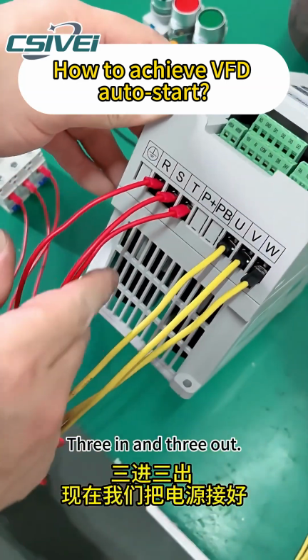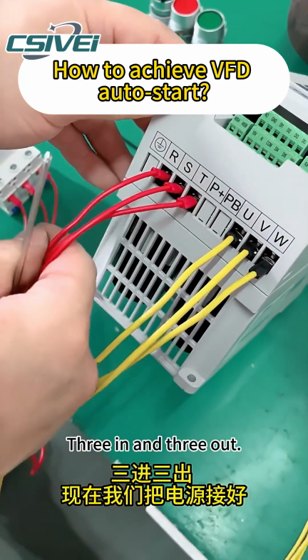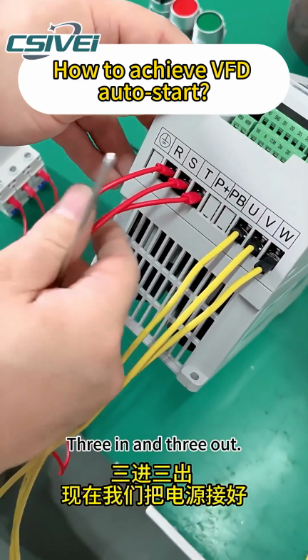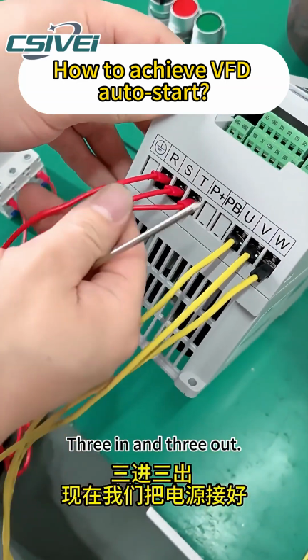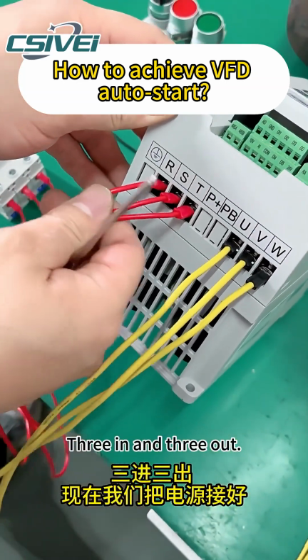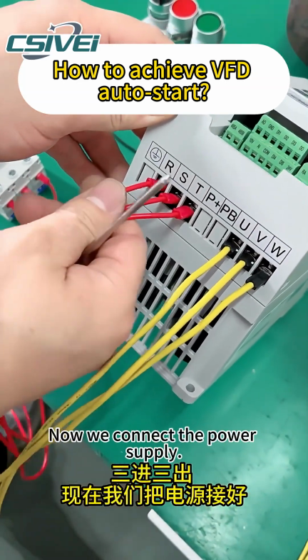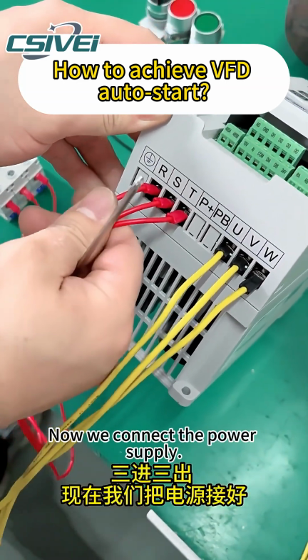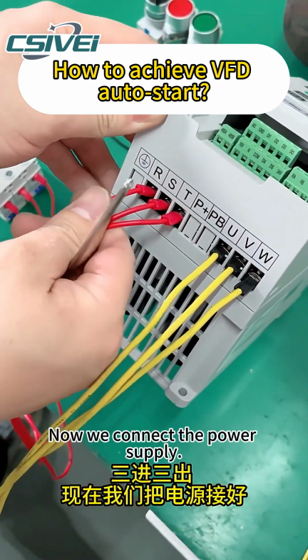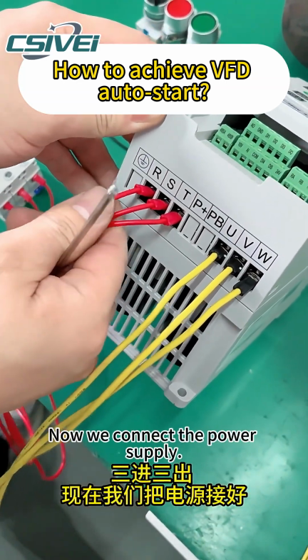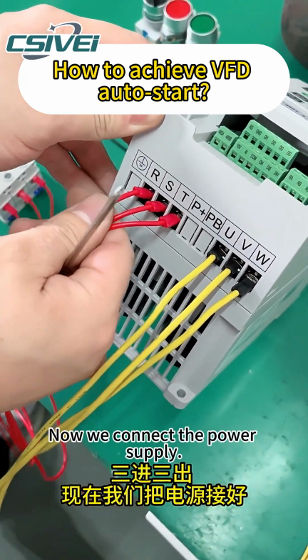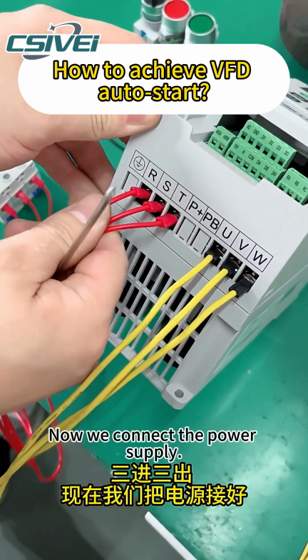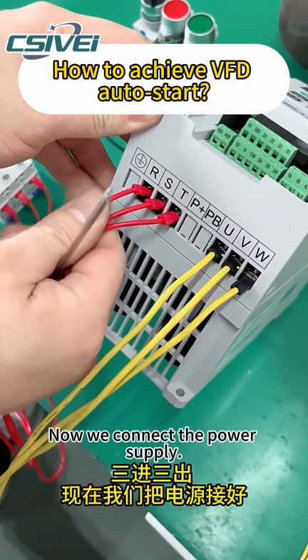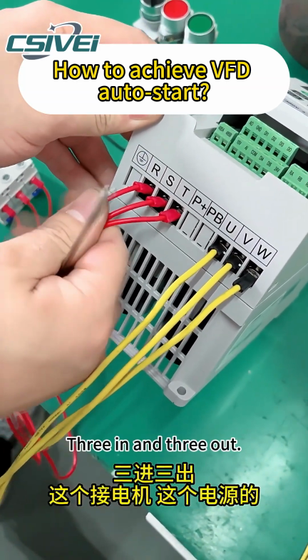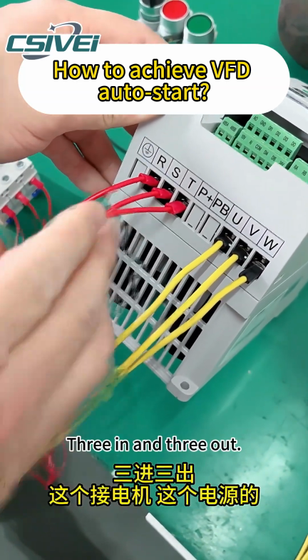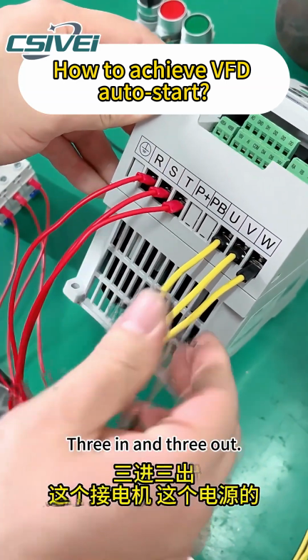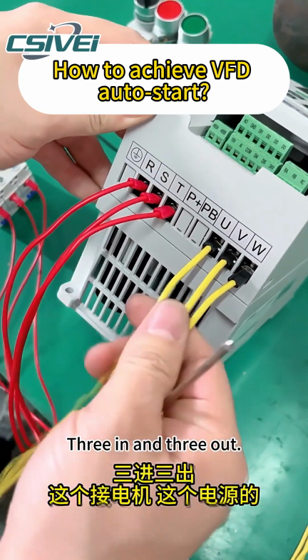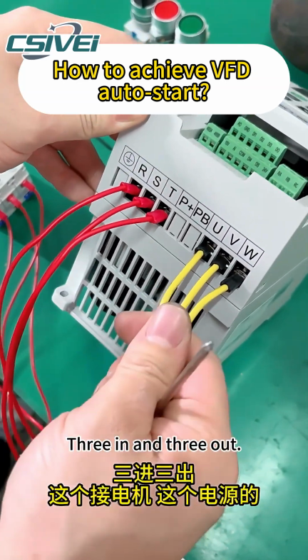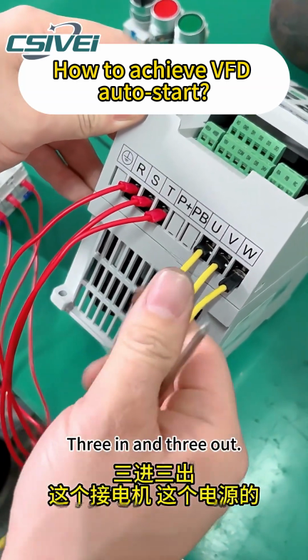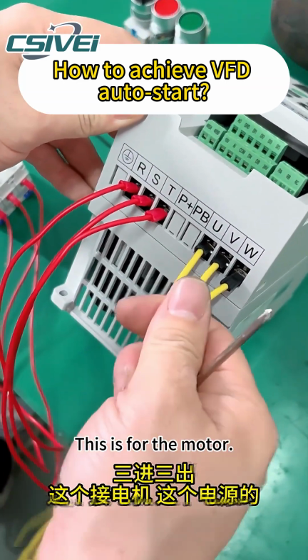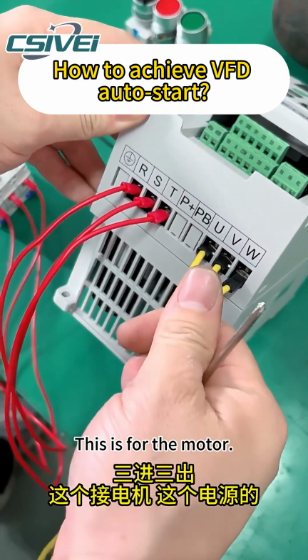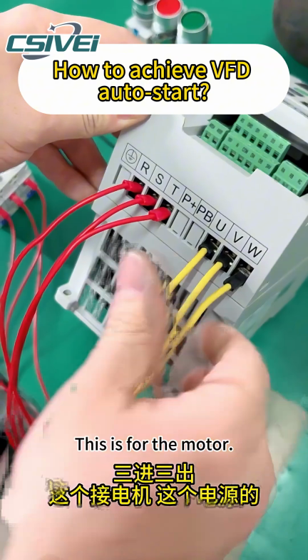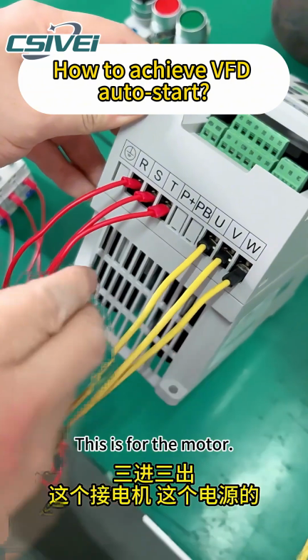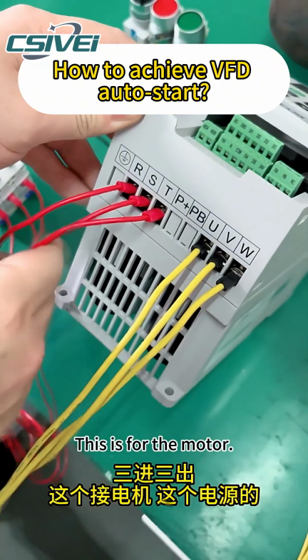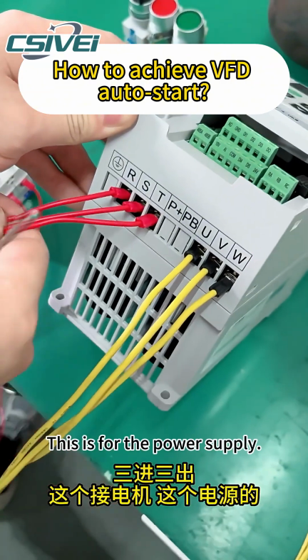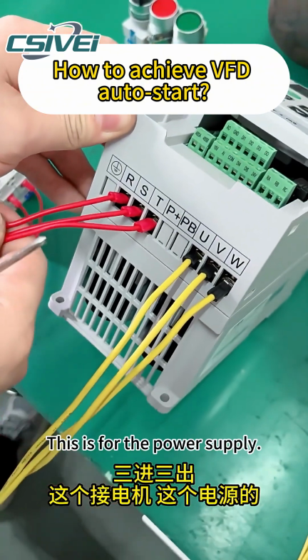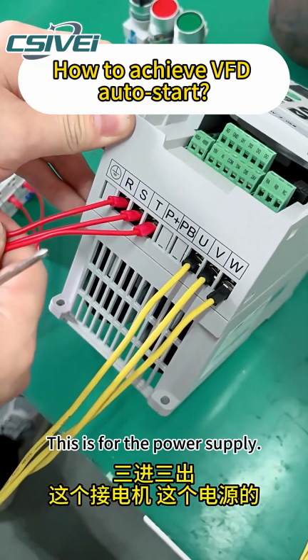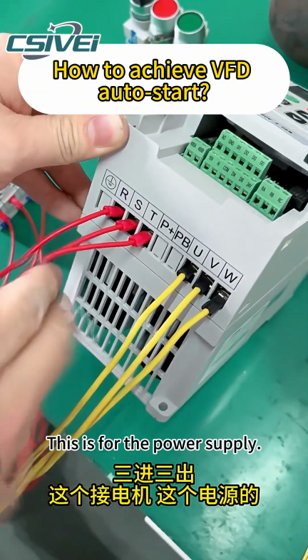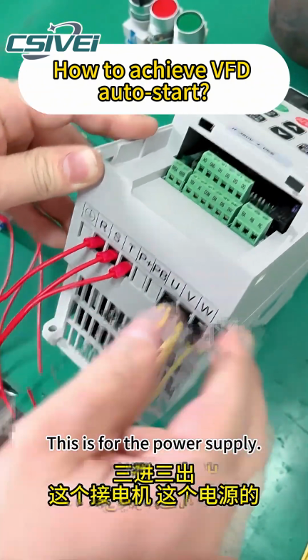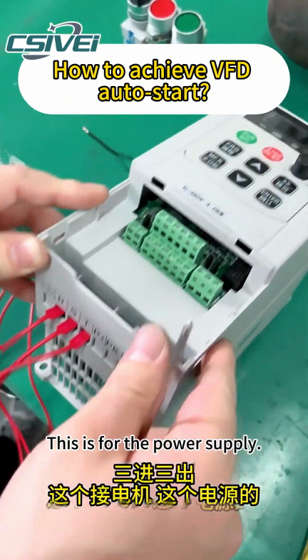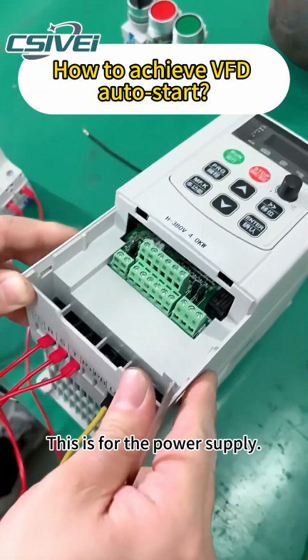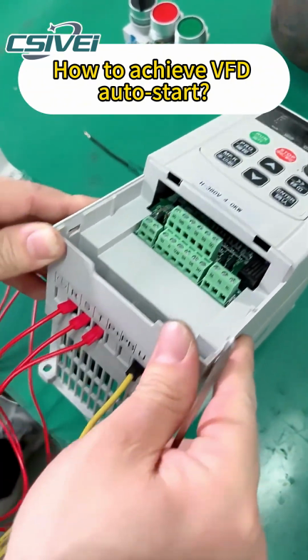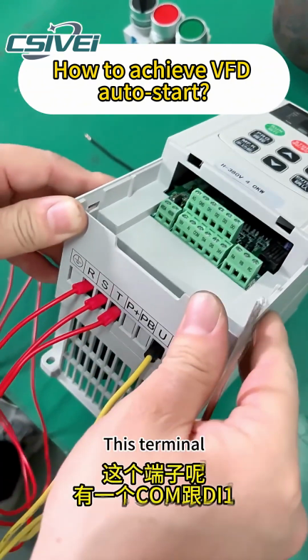Three in and three out. Now we connect the power supply. This is for the motor. This is for the power supply.